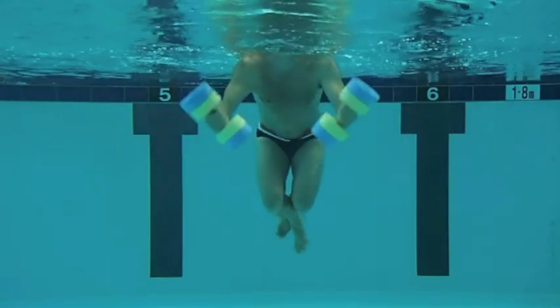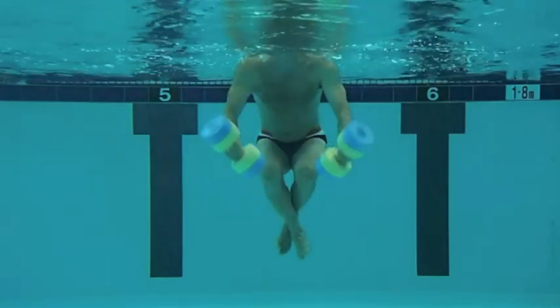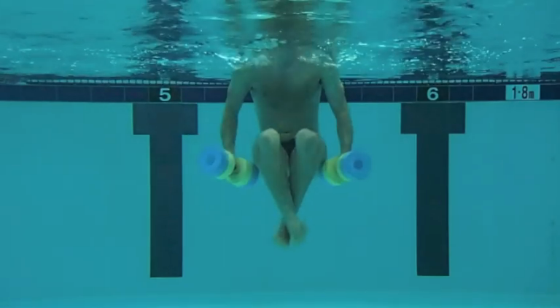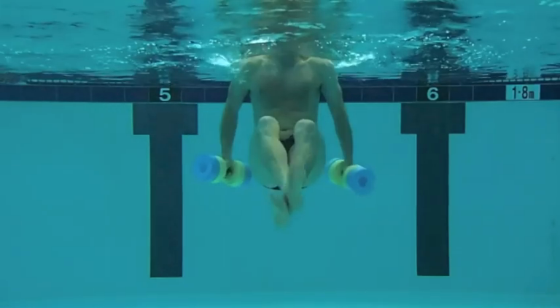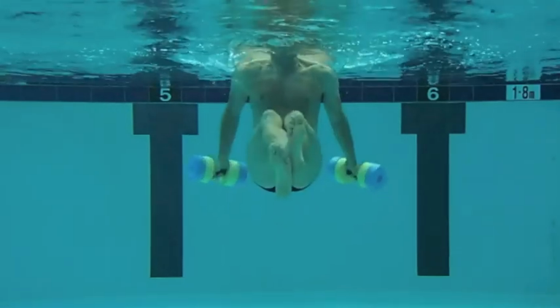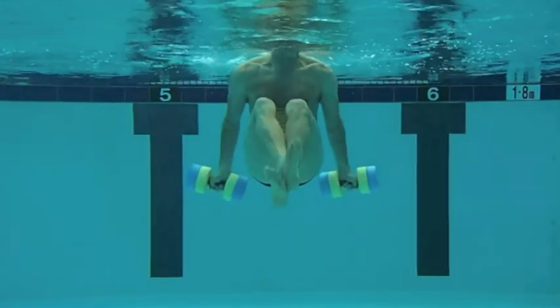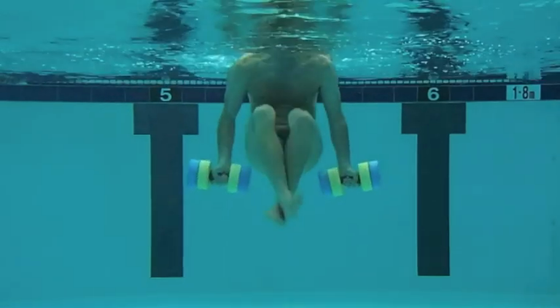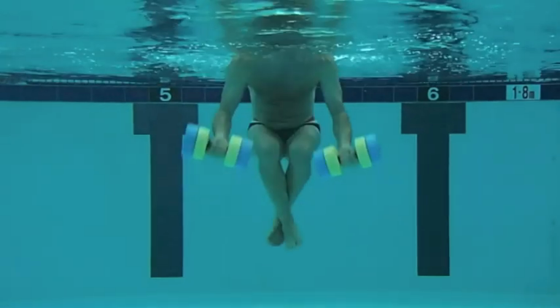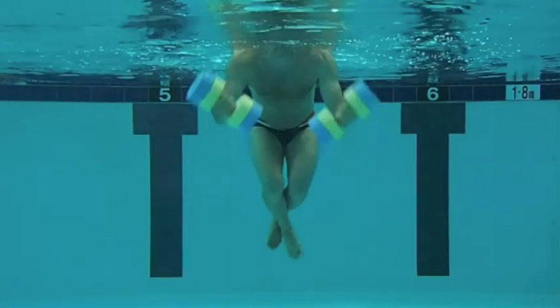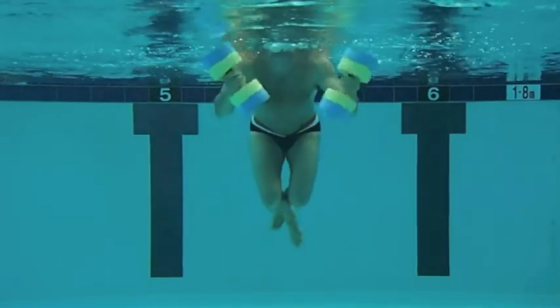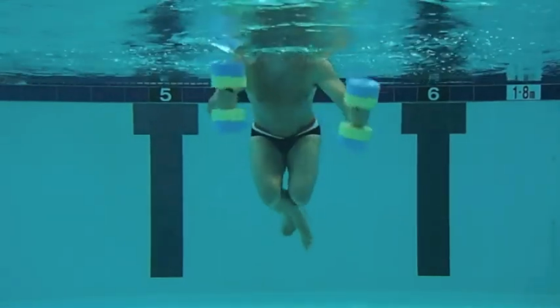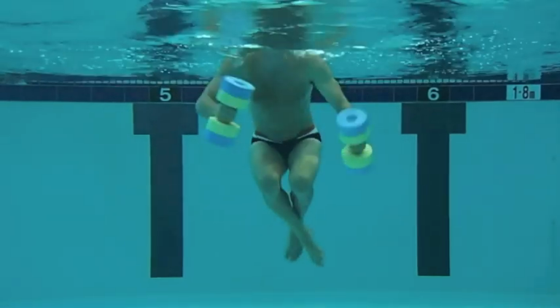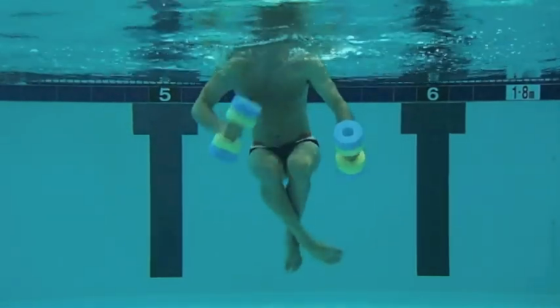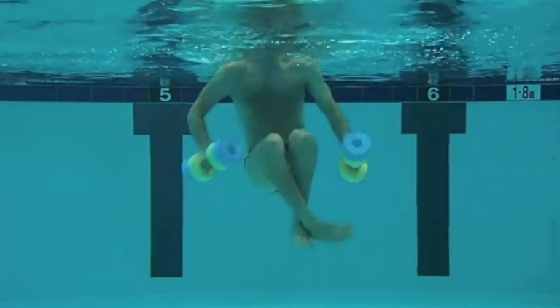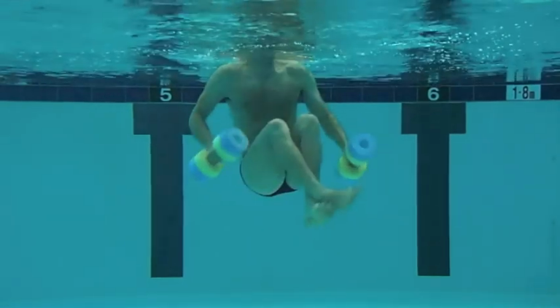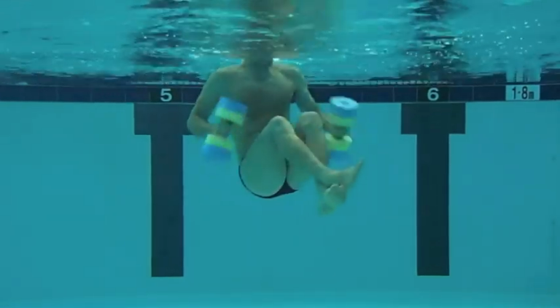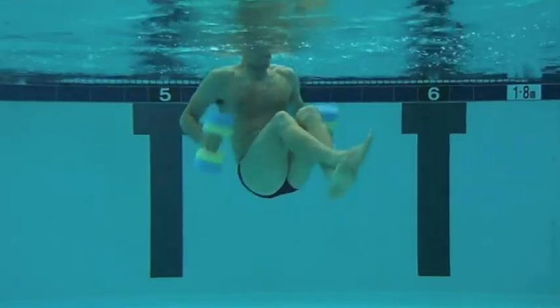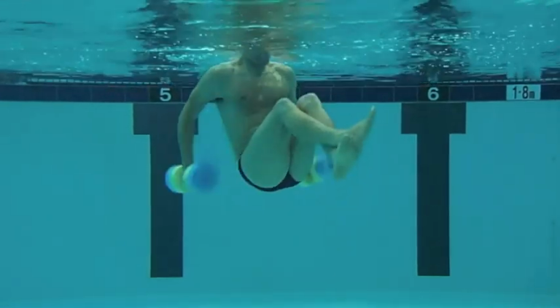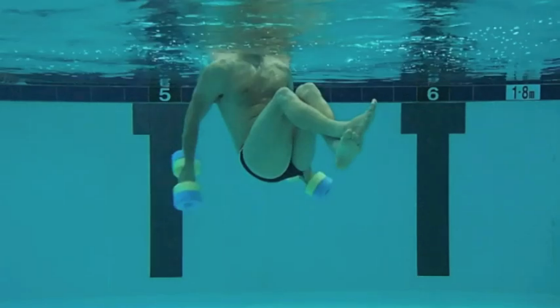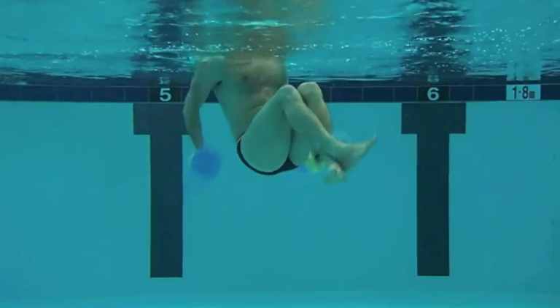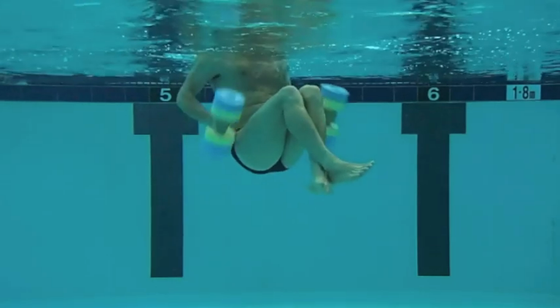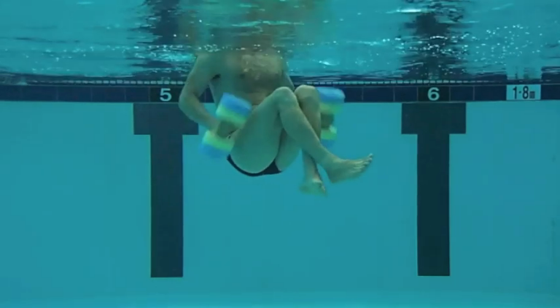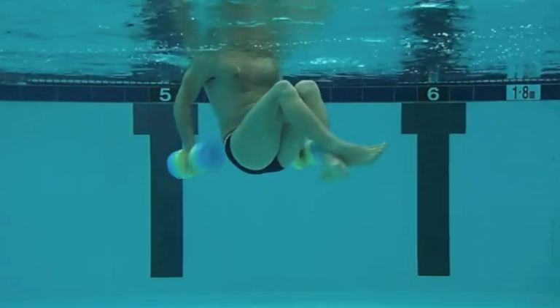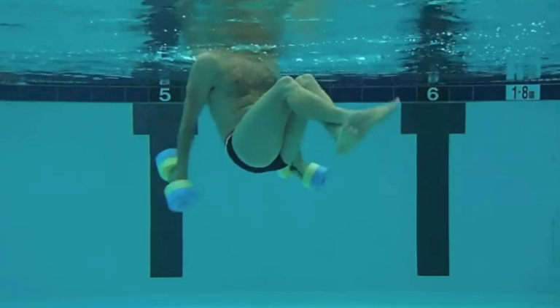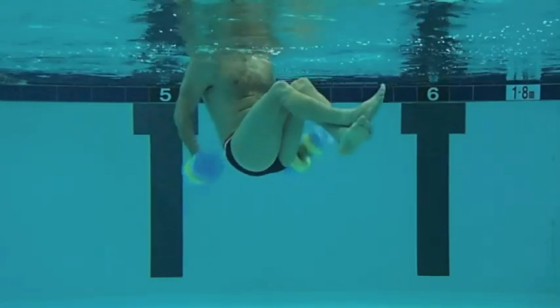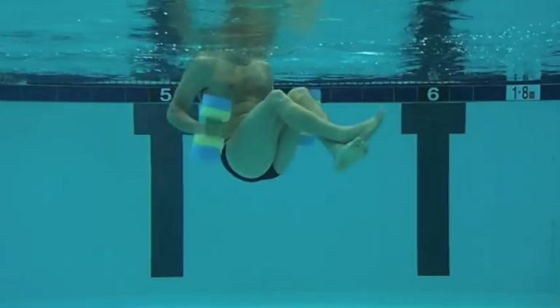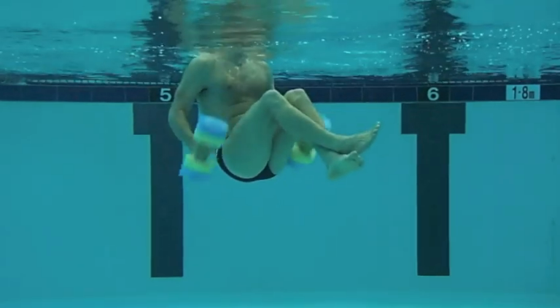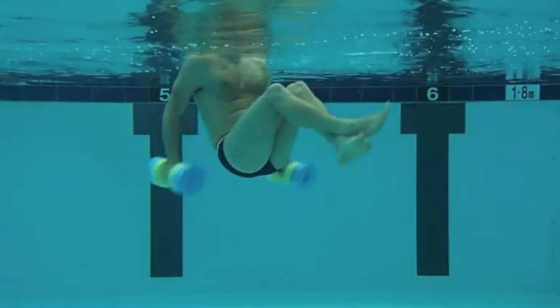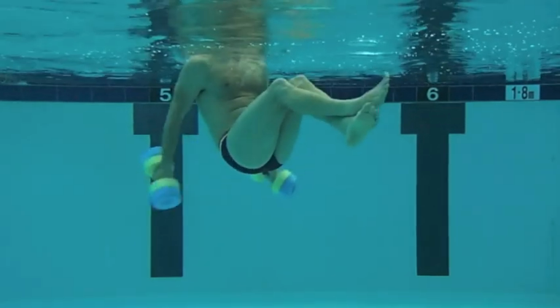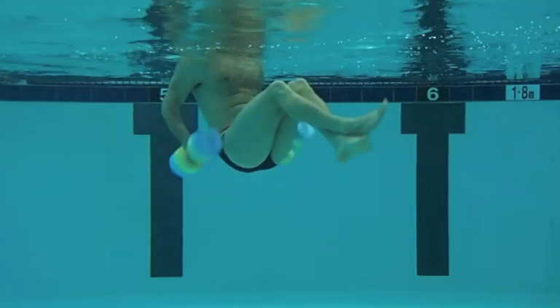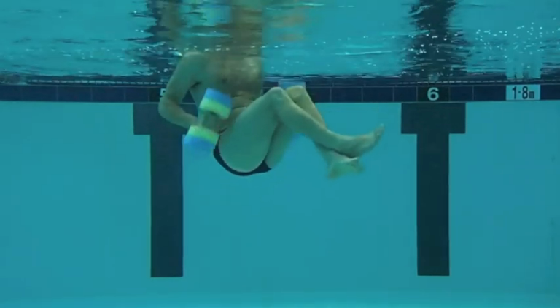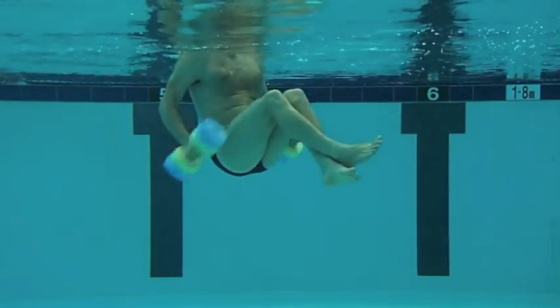The use of handbuoys, resistance bands, and noodles ensures a well-balanced strength and core workout.